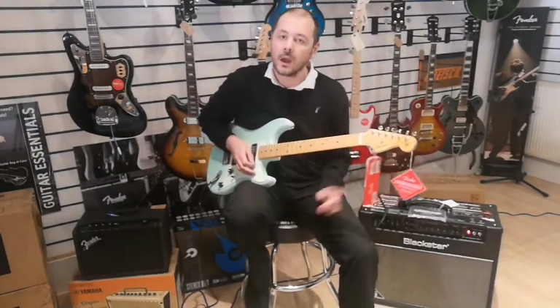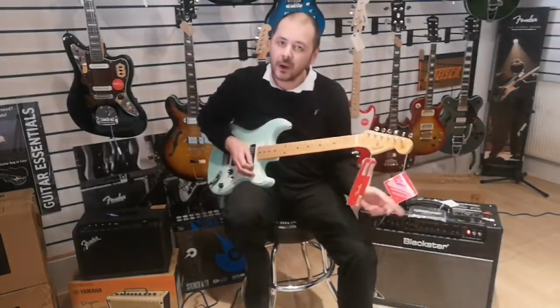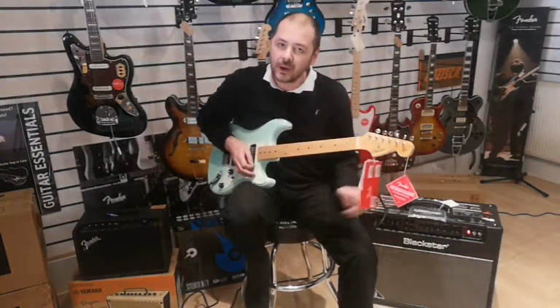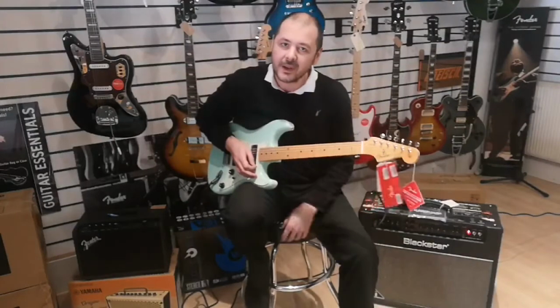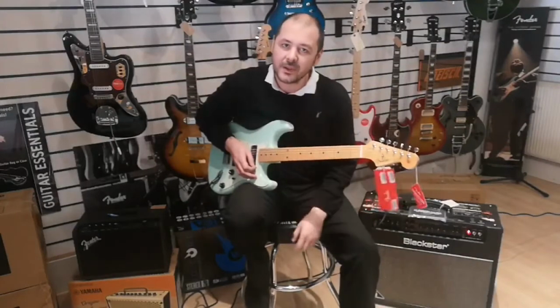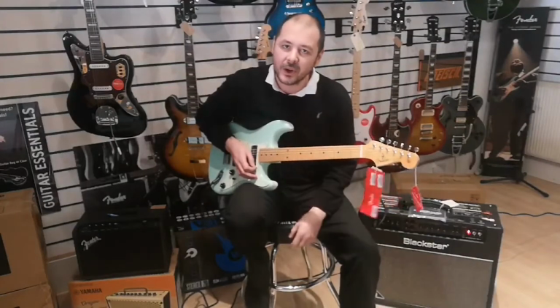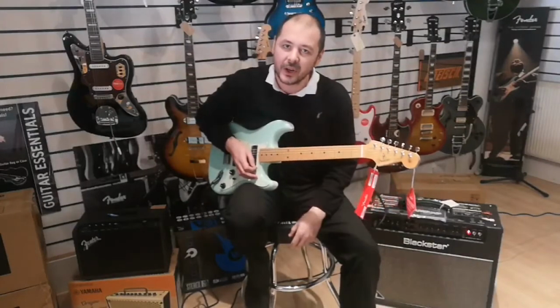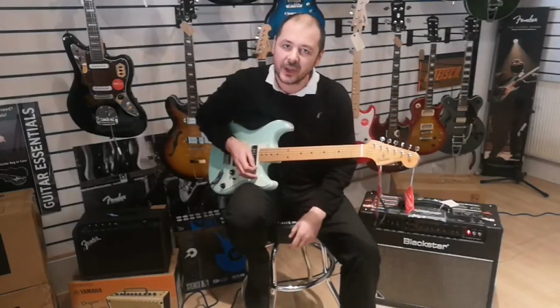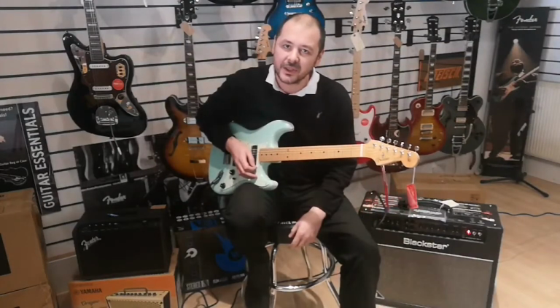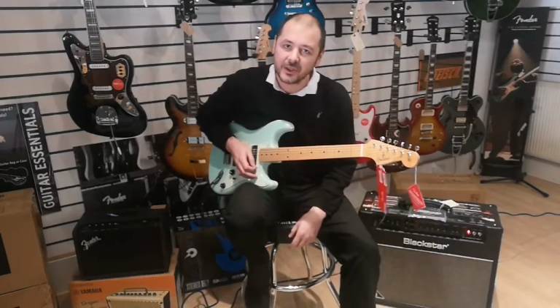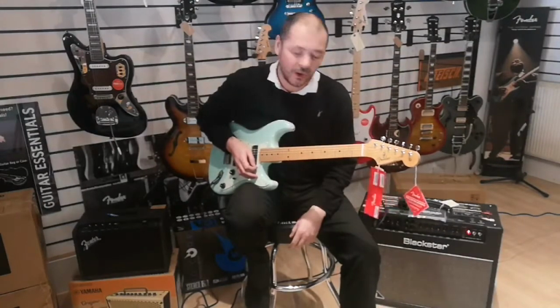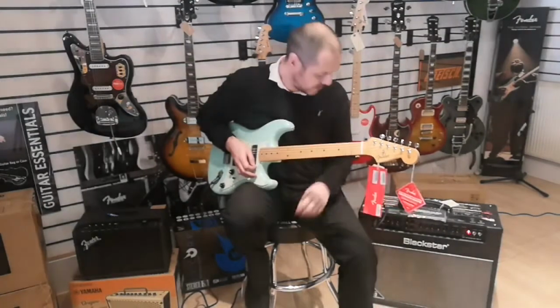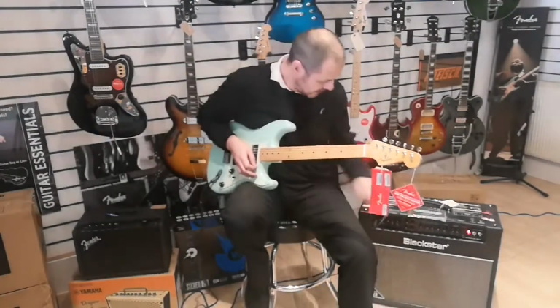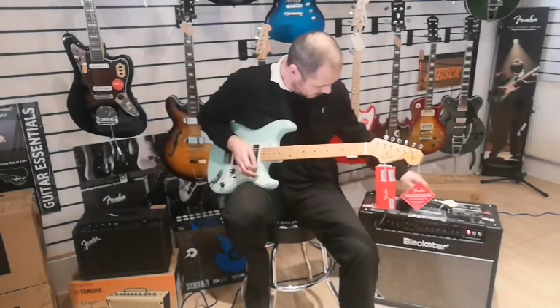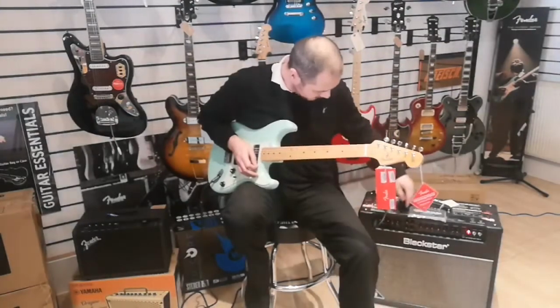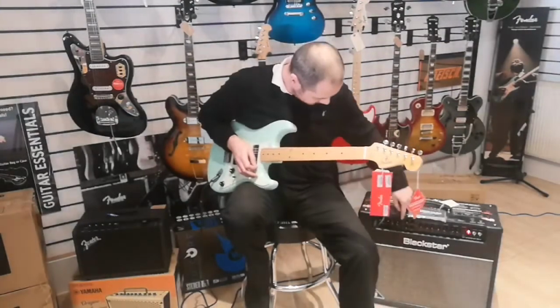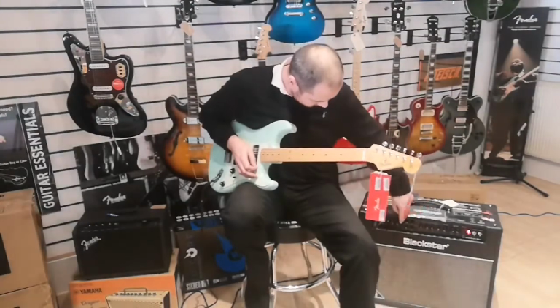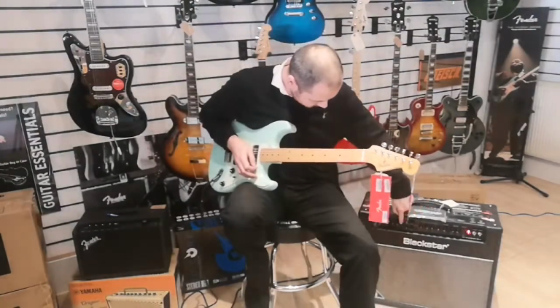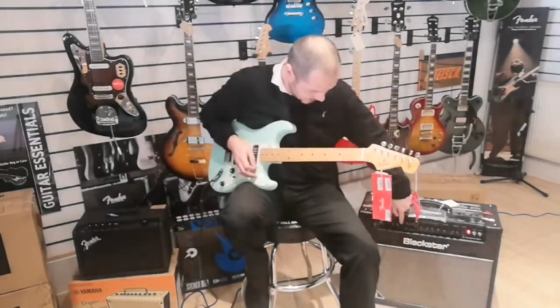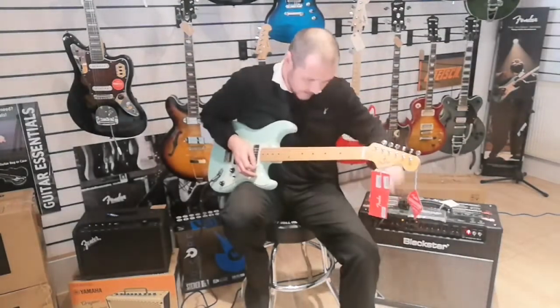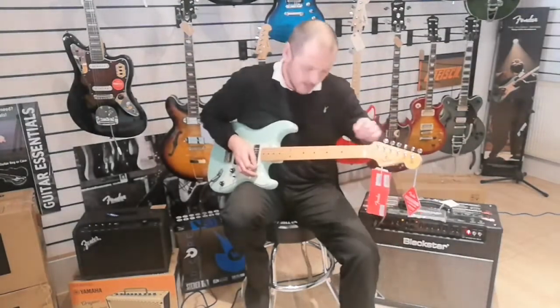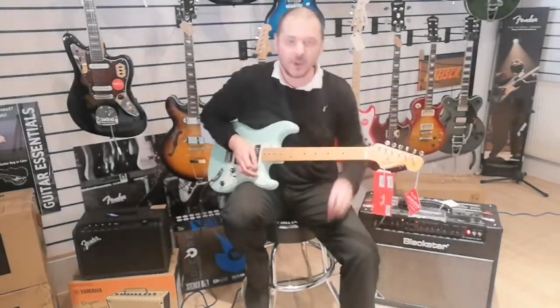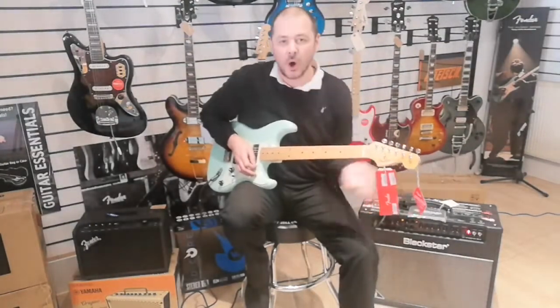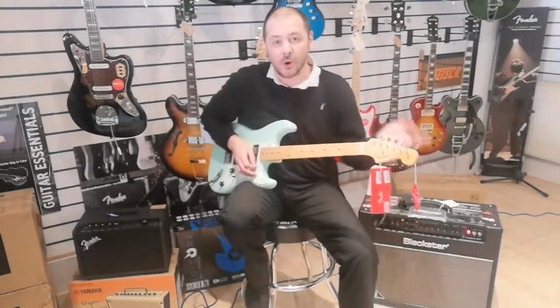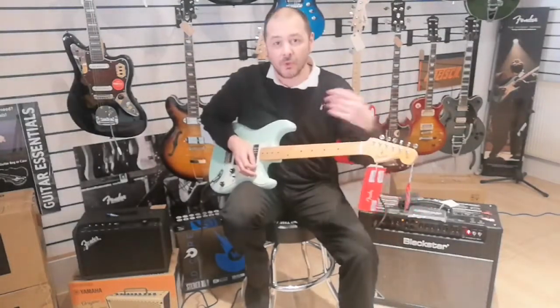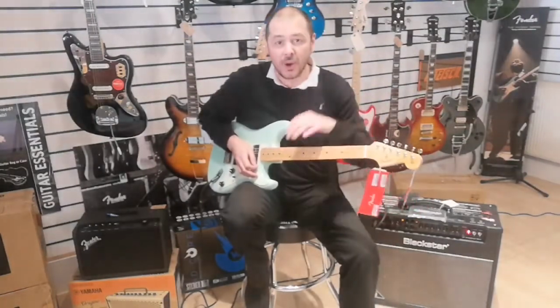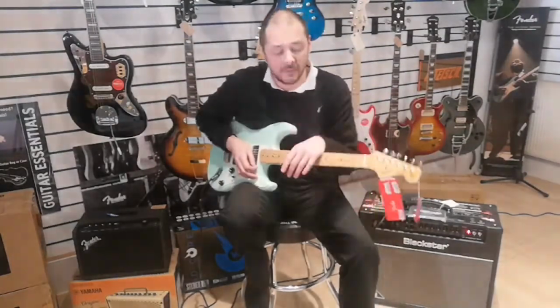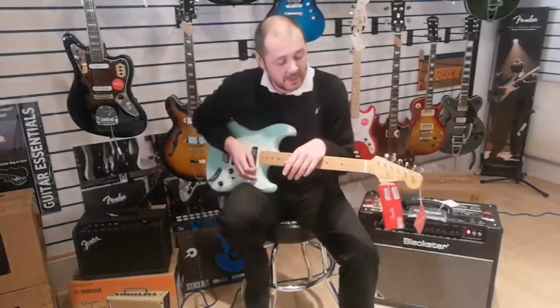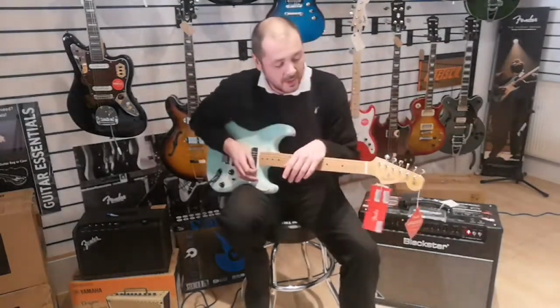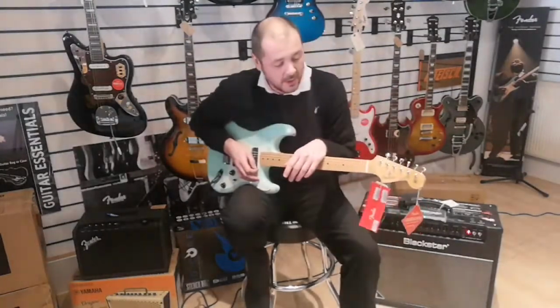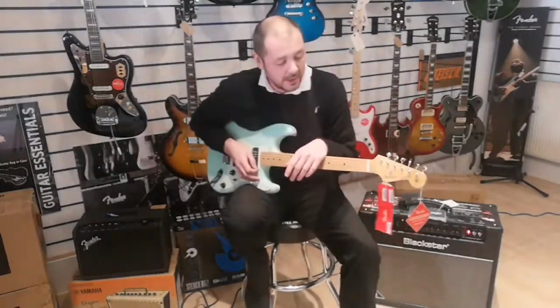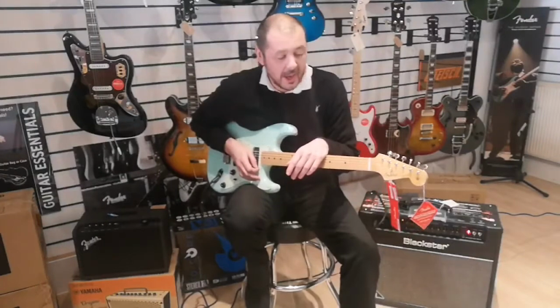Okay, so I'll knock it onto distortion — overdrive. I'll just play you a bit of AC/DC. Why not?